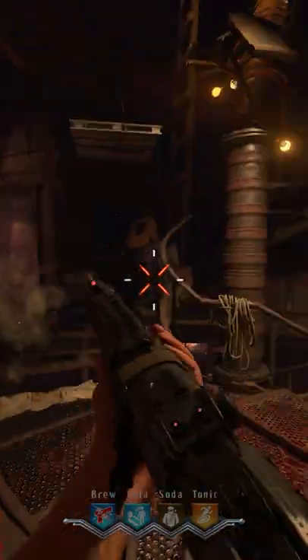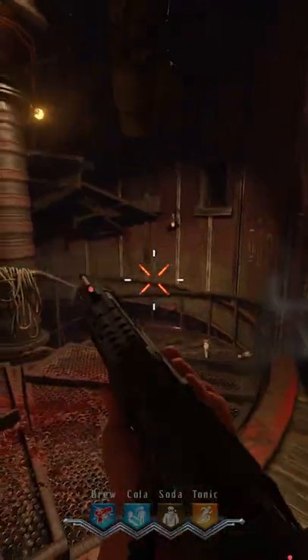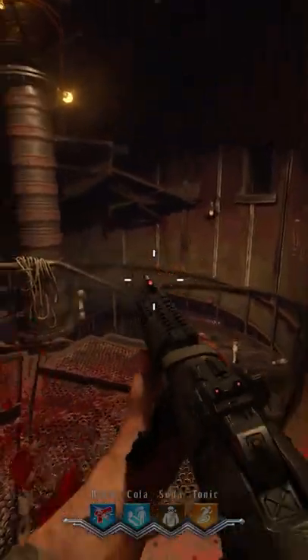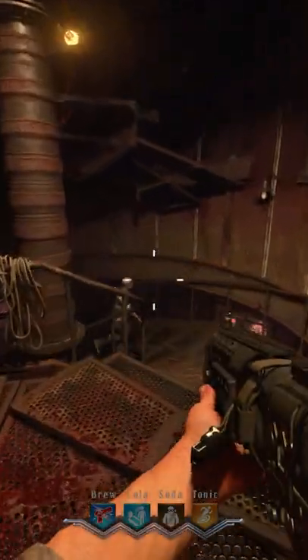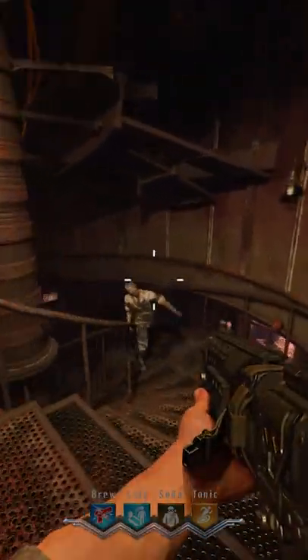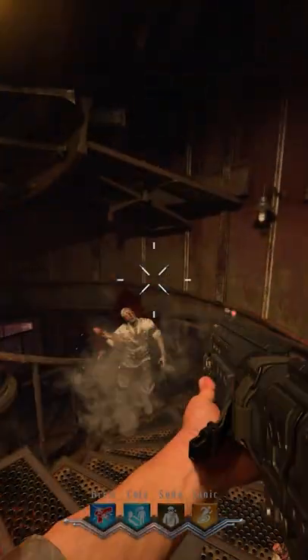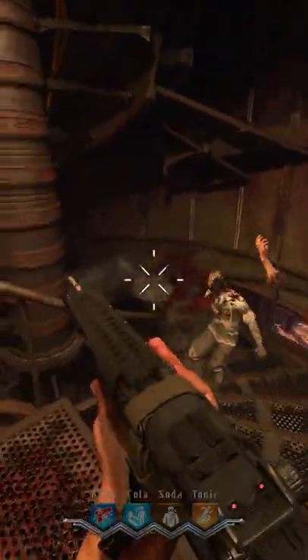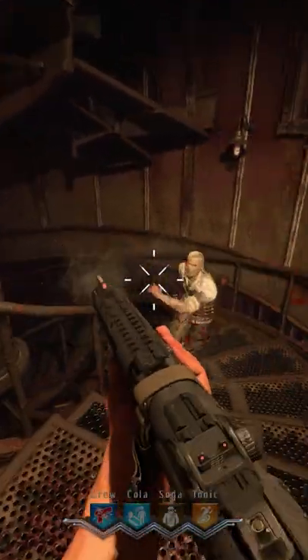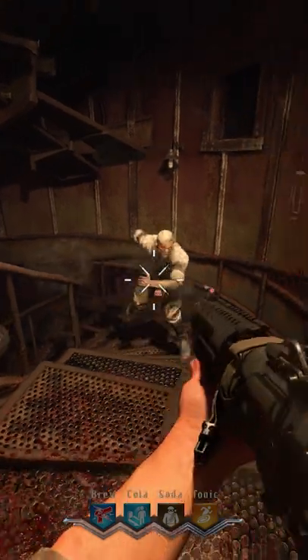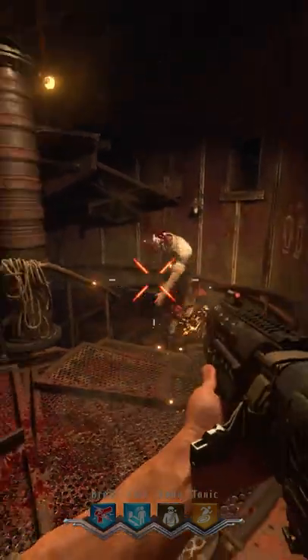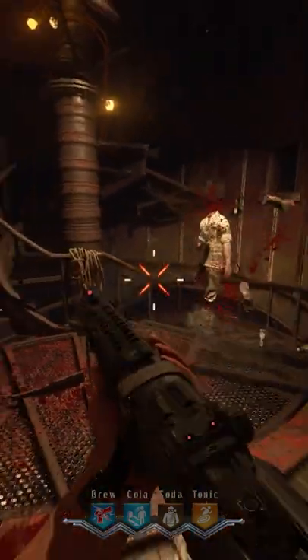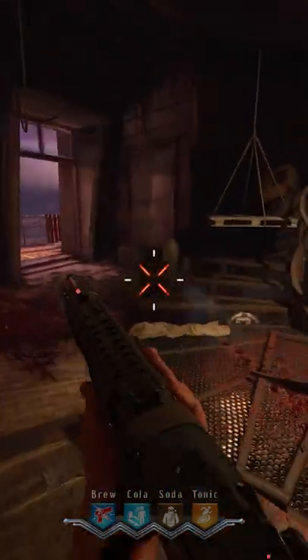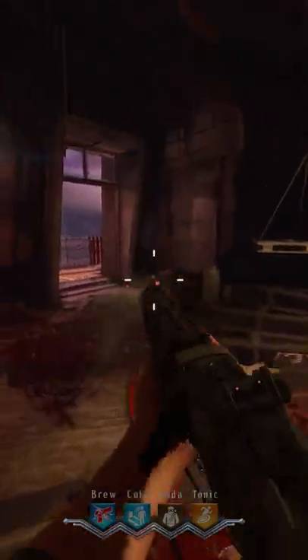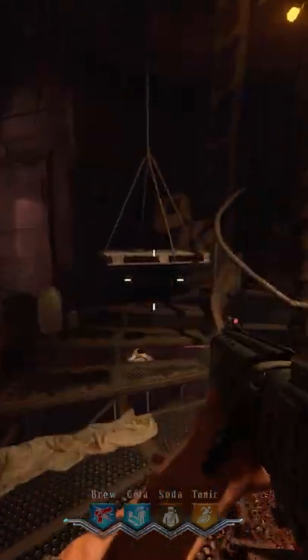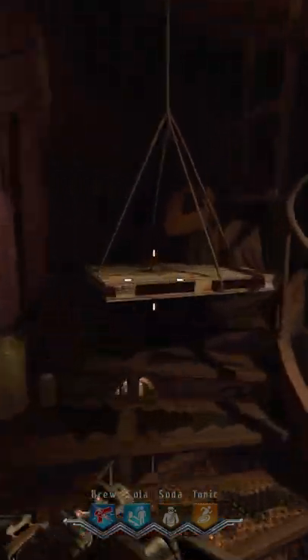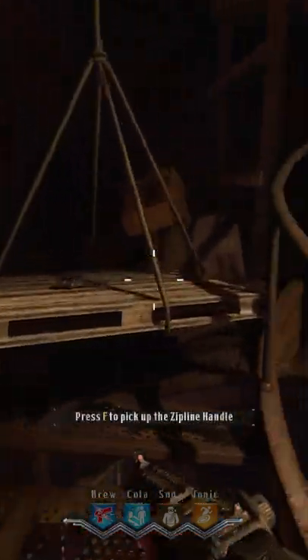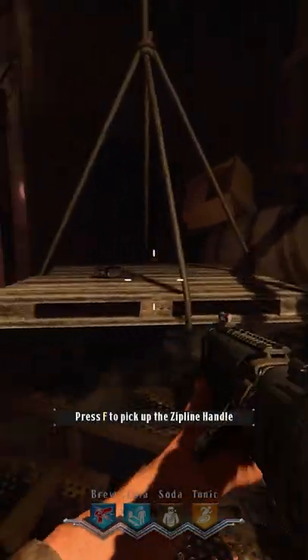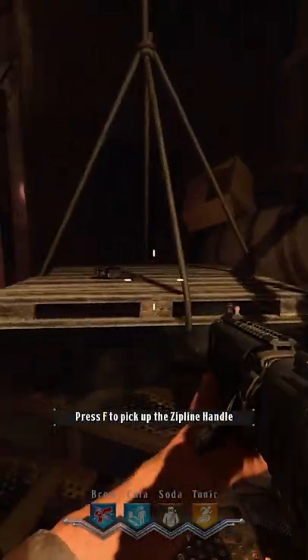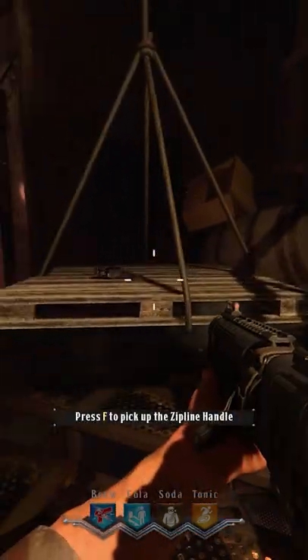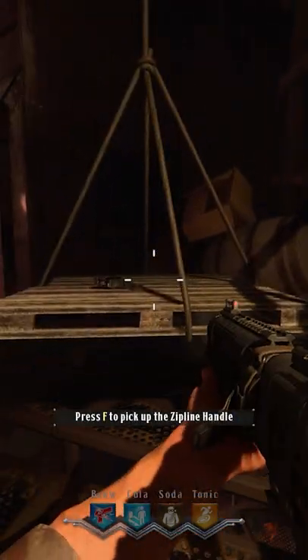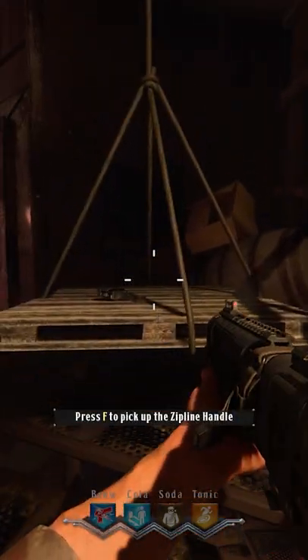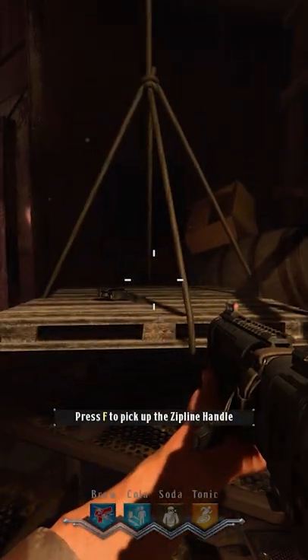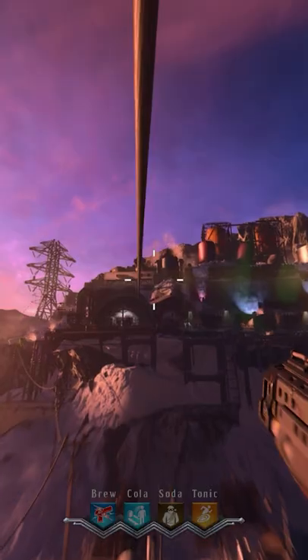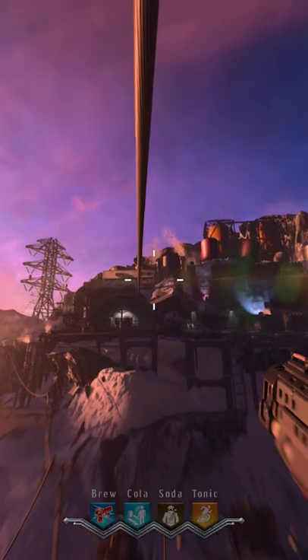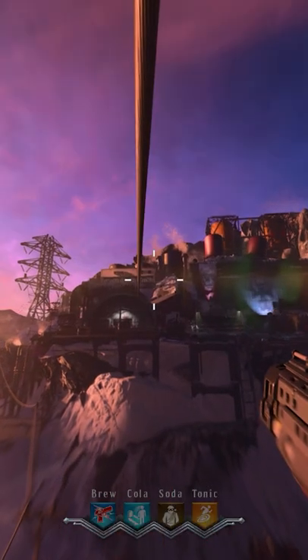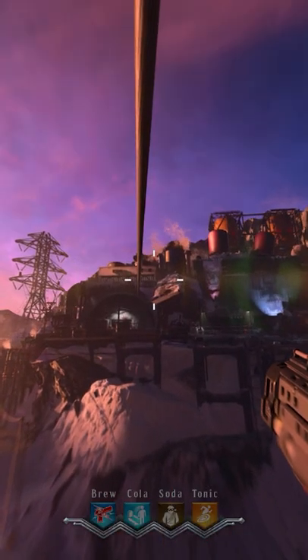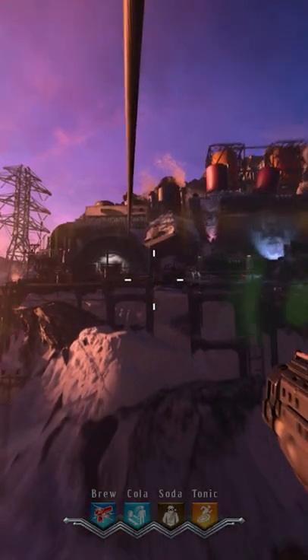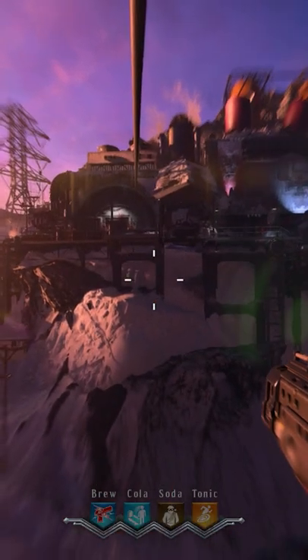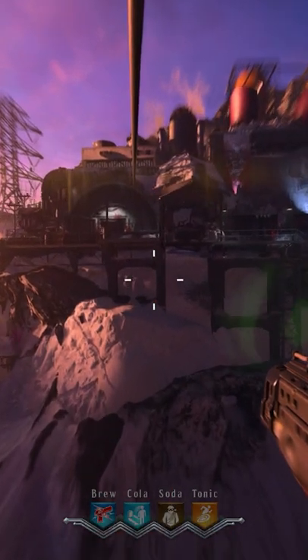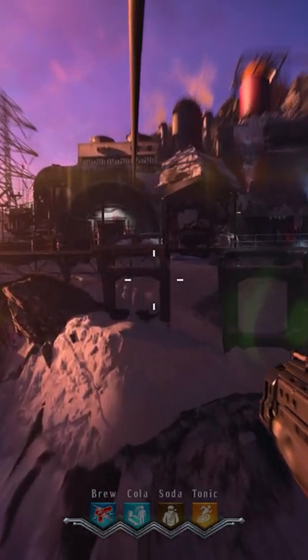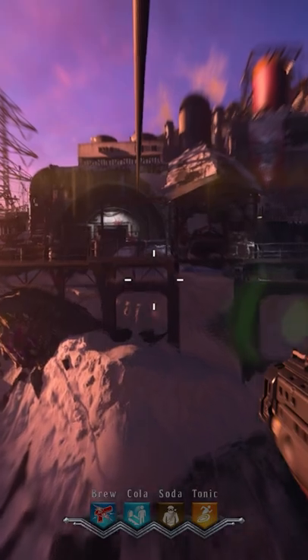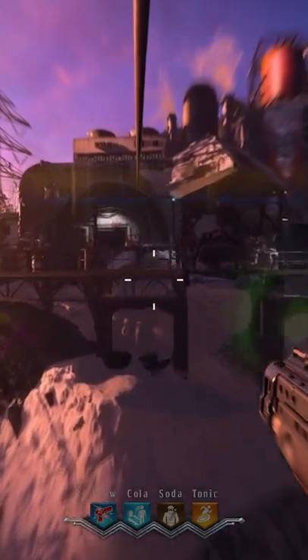After both ziplines are turned into their correct positions, make your way to the top of the lighthouse. Popla will drop you a zipline handle that will grant you access to the facility at the top of the mountain.